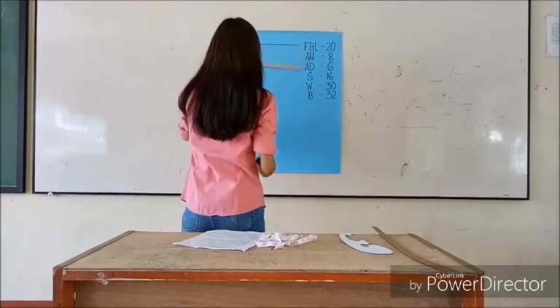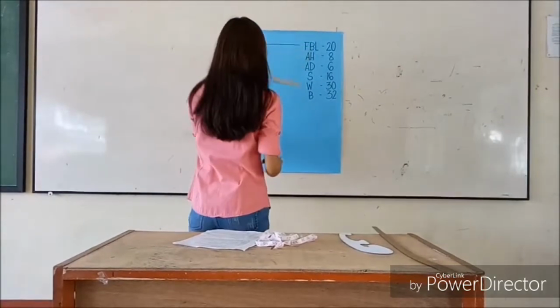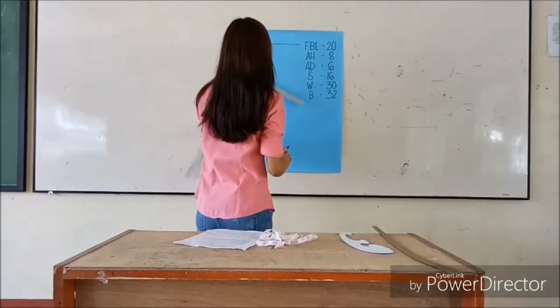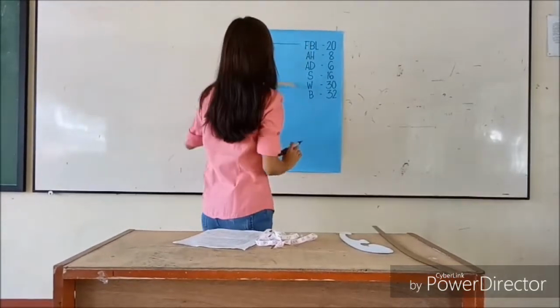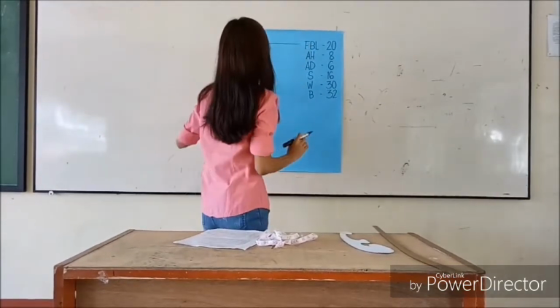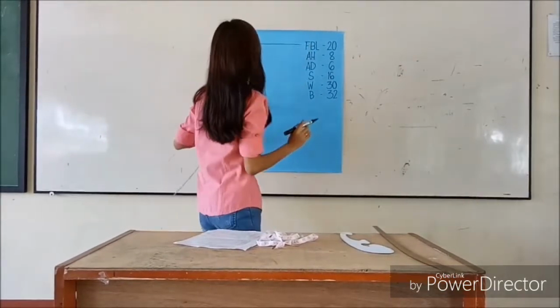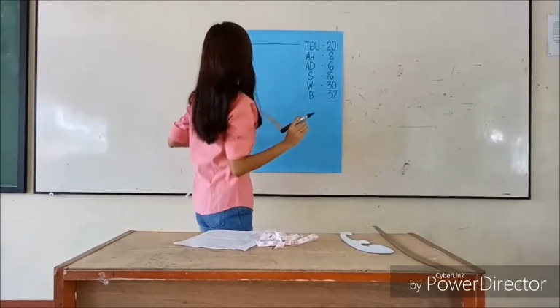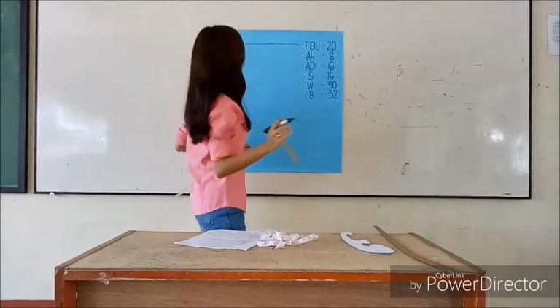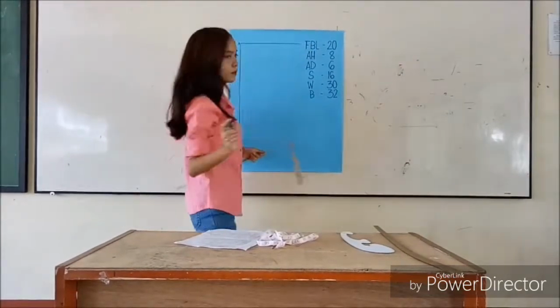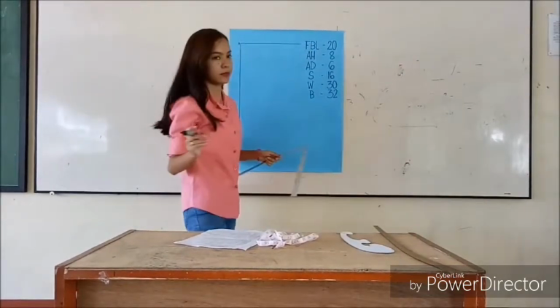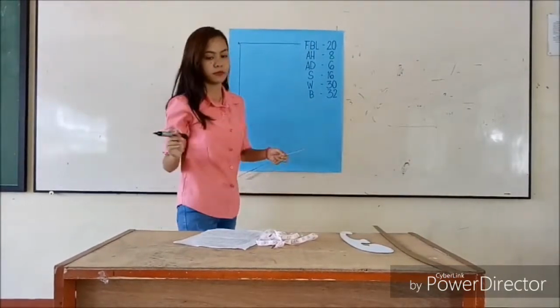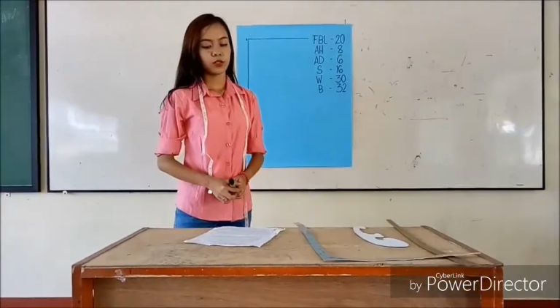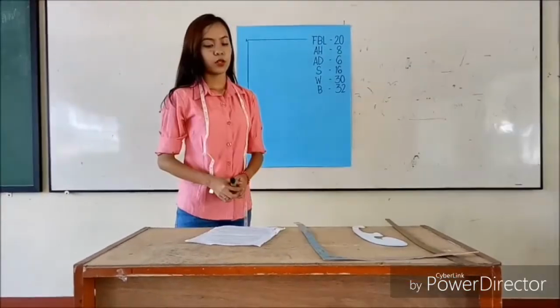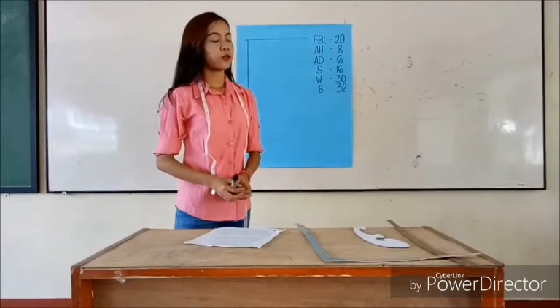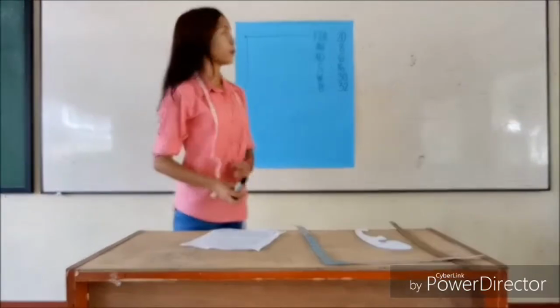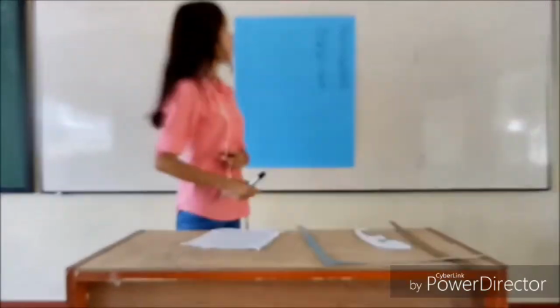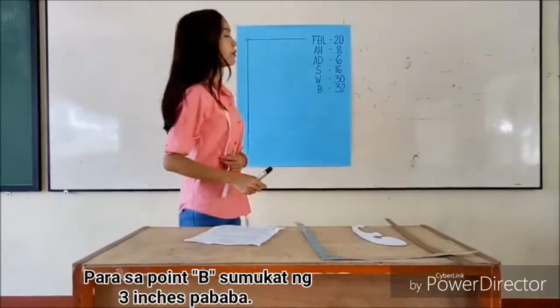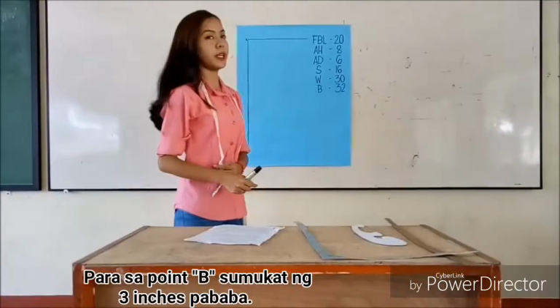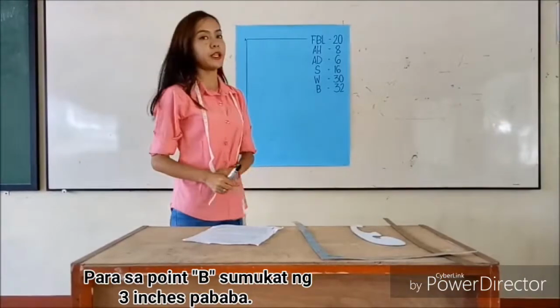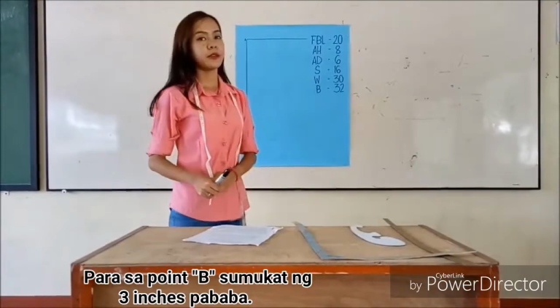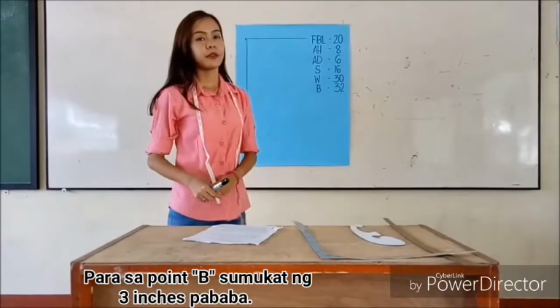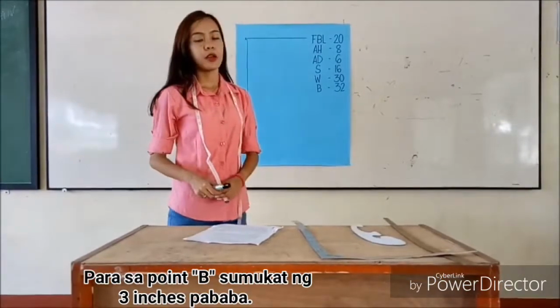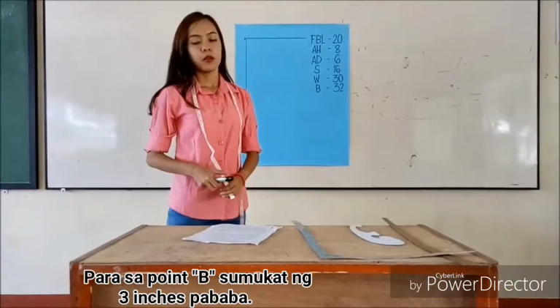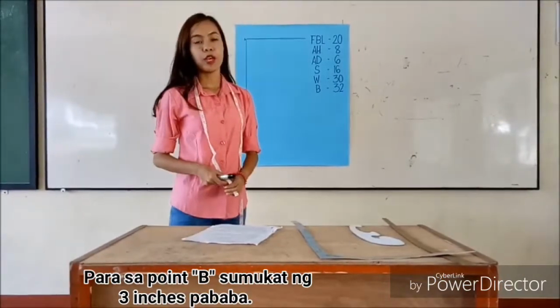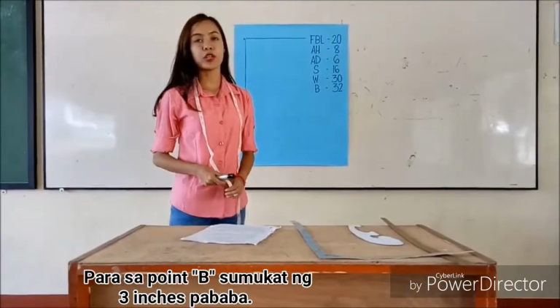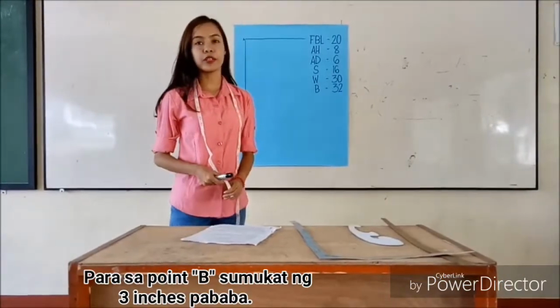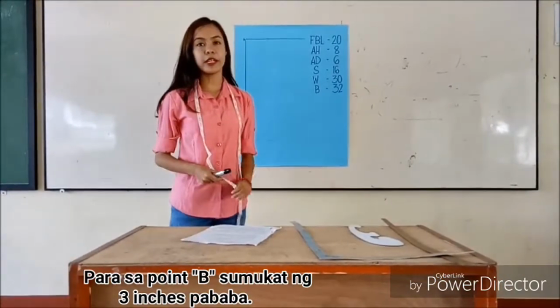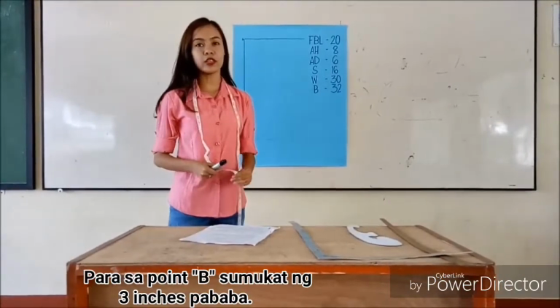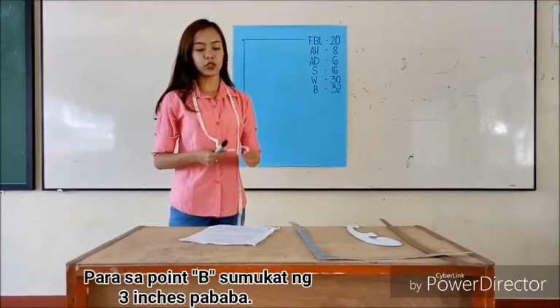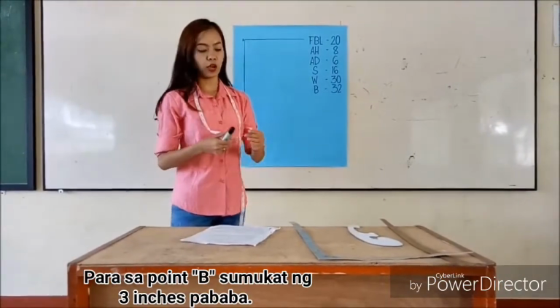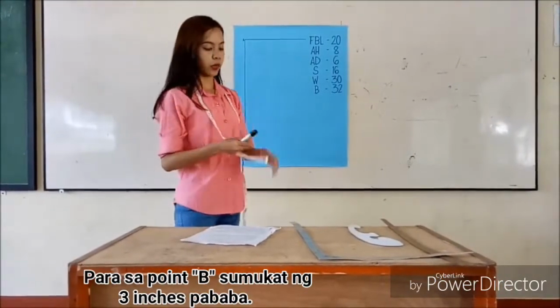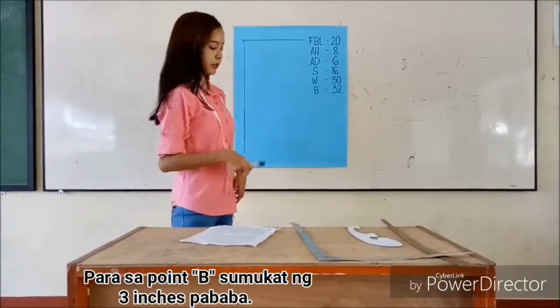I'm going to show you how to drop it. For point B, measure 3 inches downward.